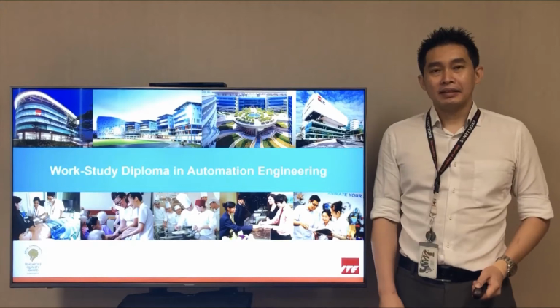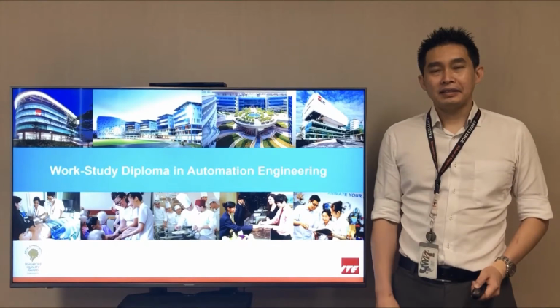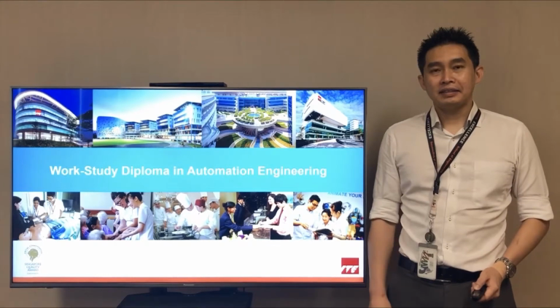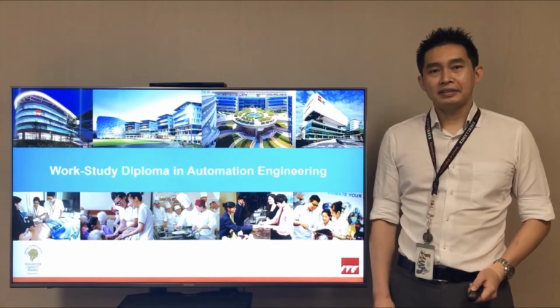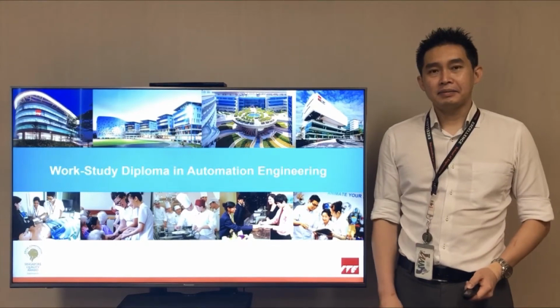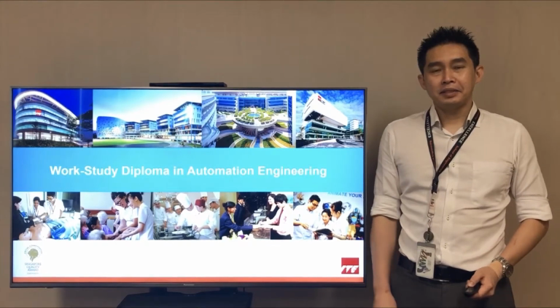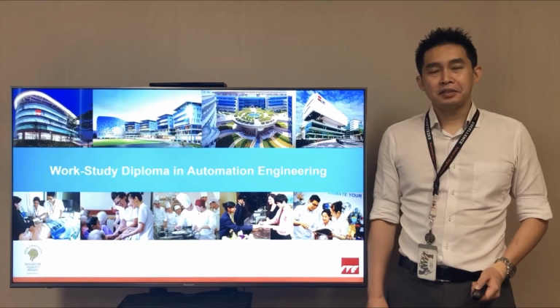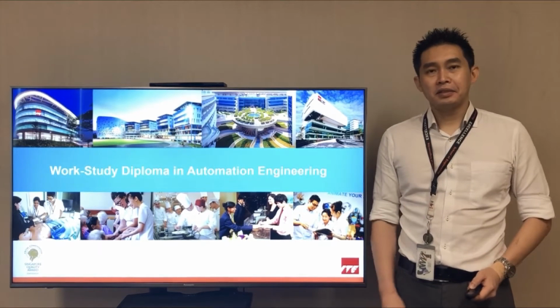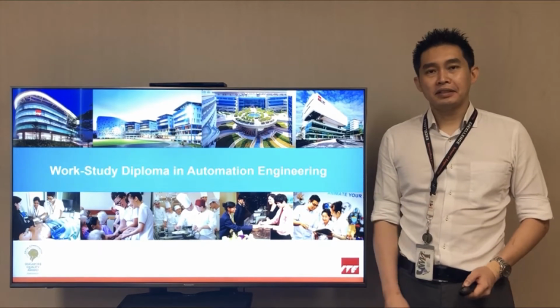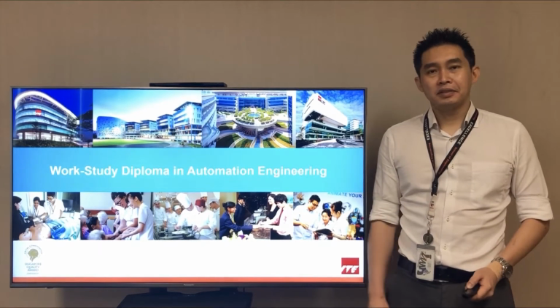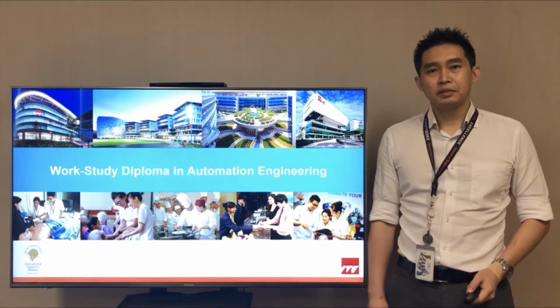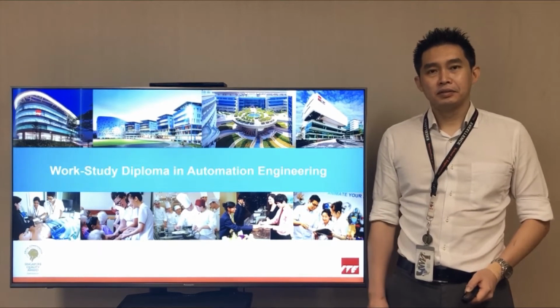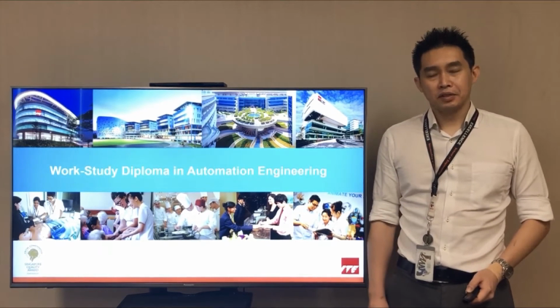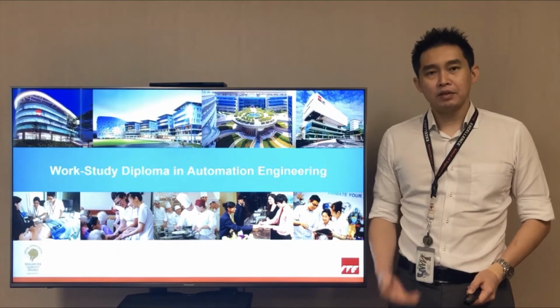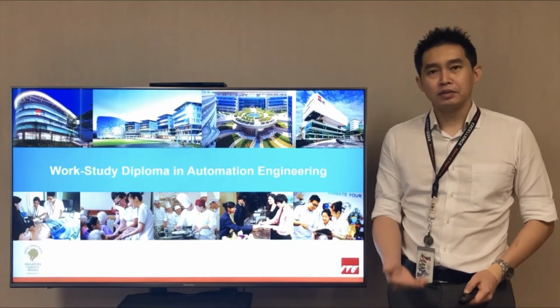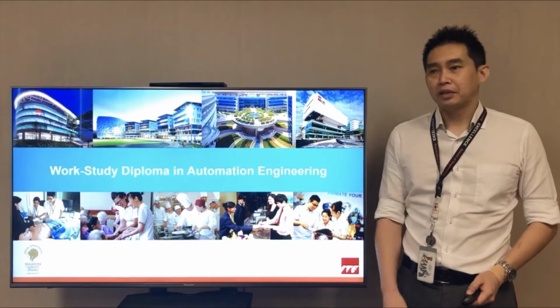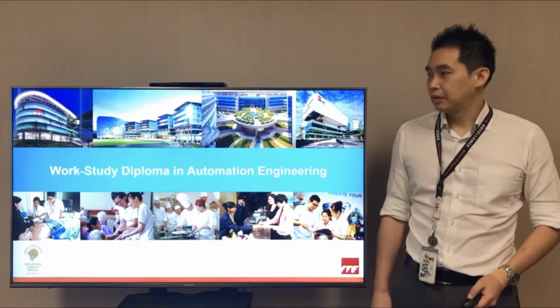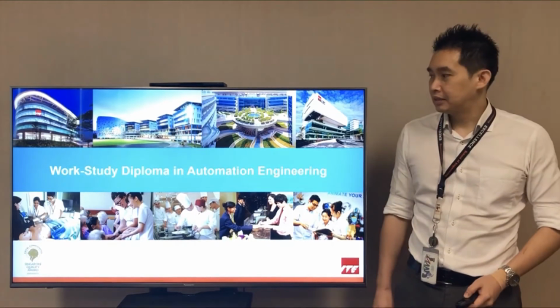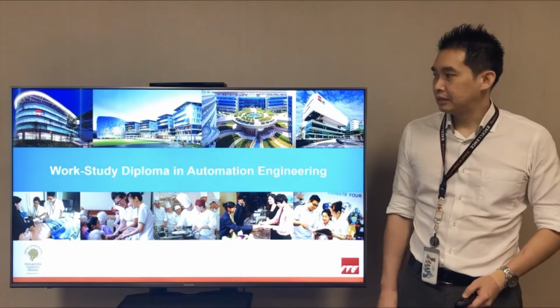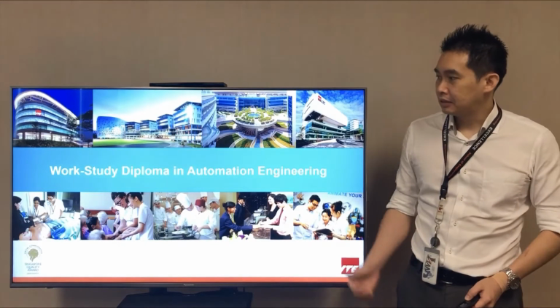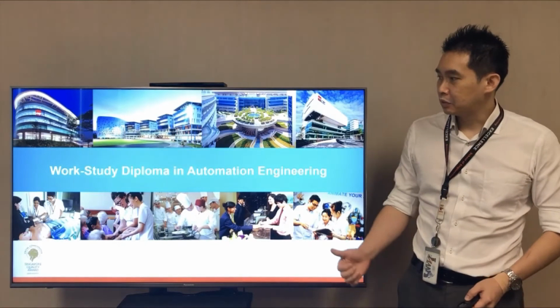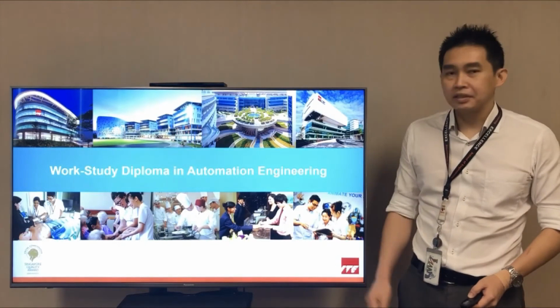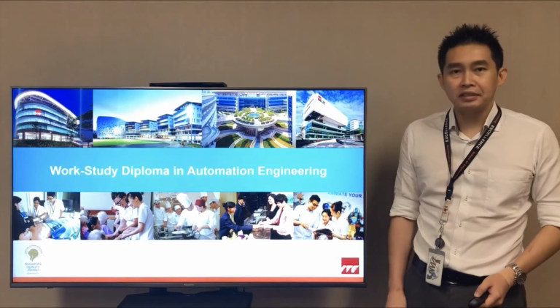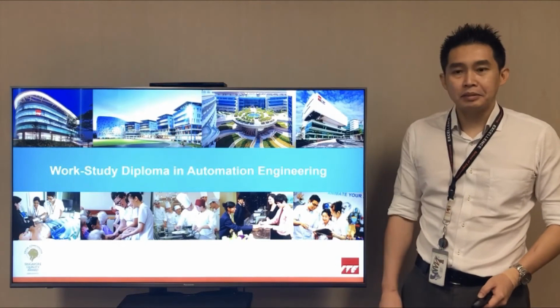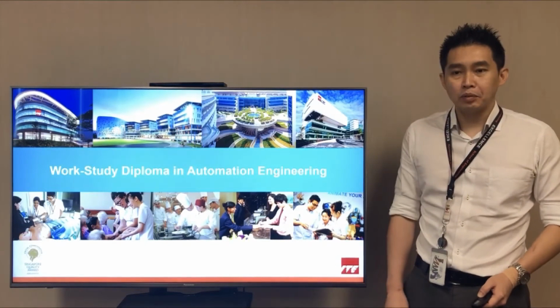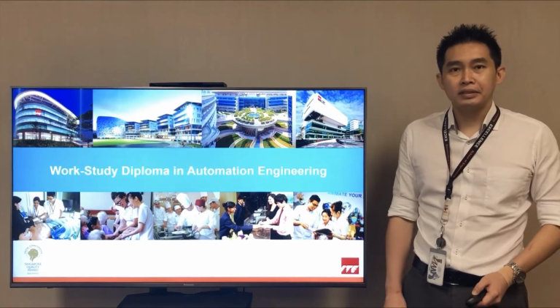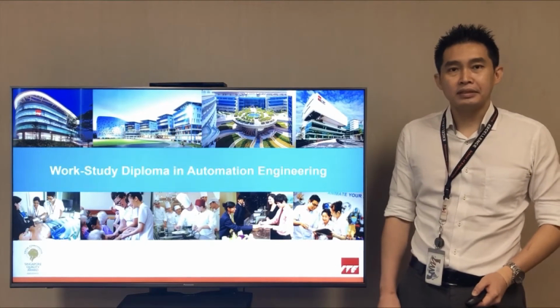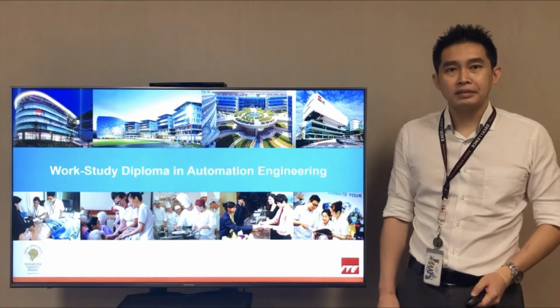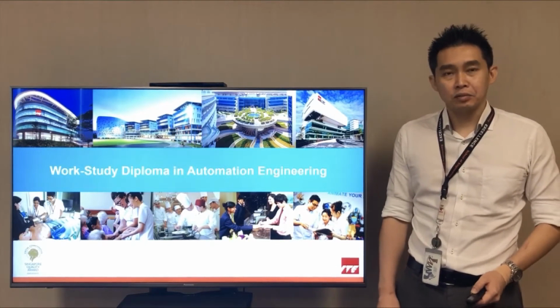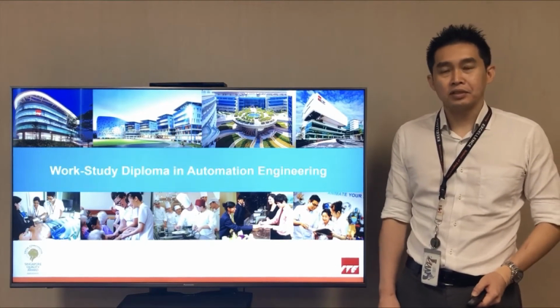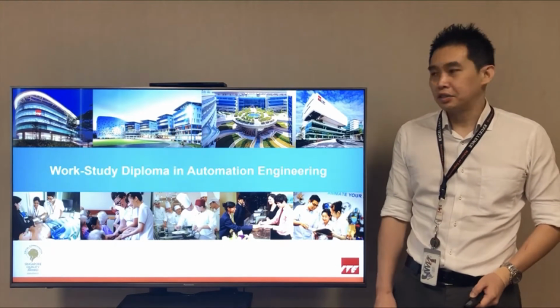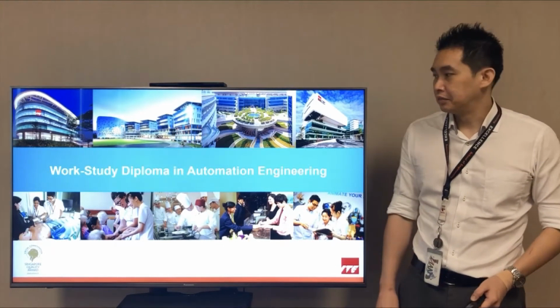Hi, my name is Mr. Wee. I'm here to share with you our IT Work-Study Diploma in Automation Engineering.